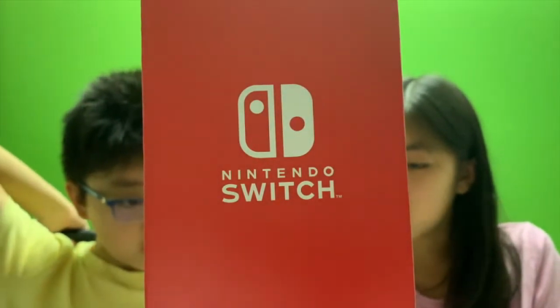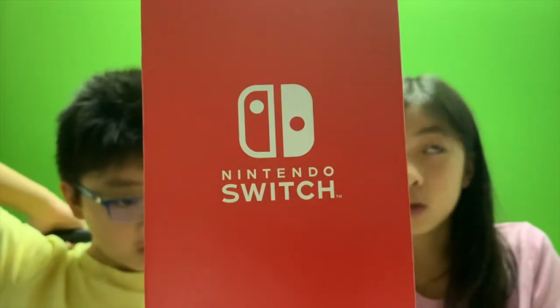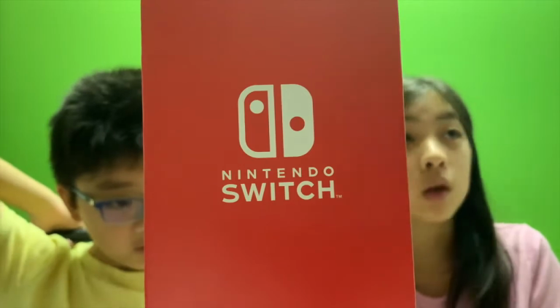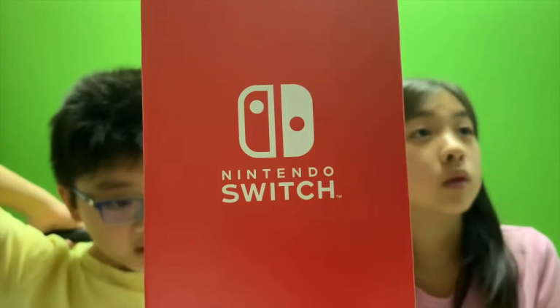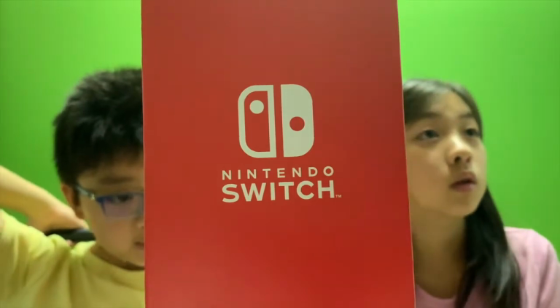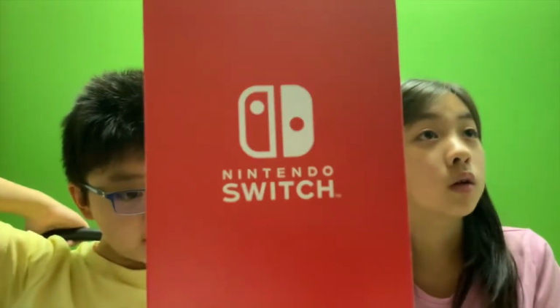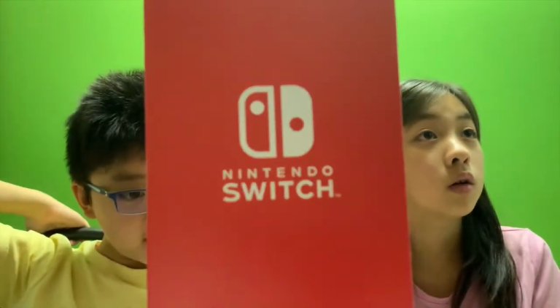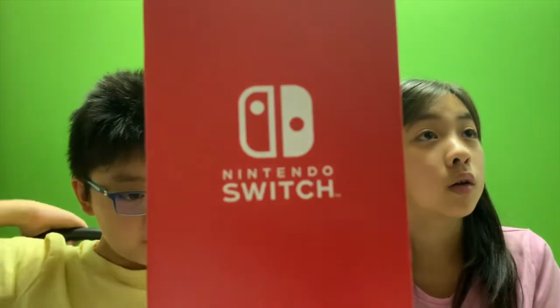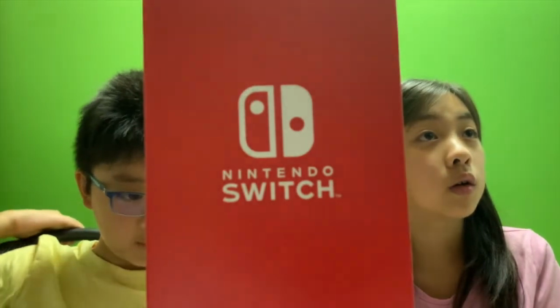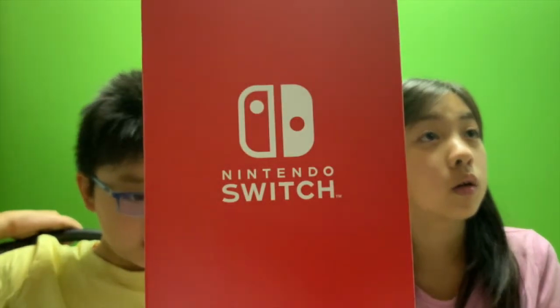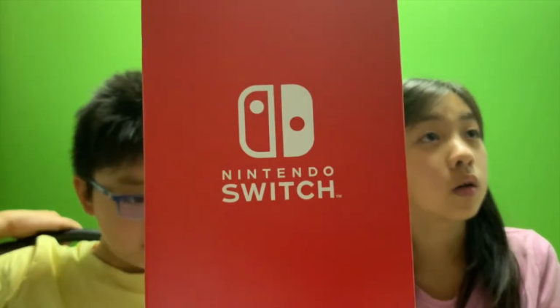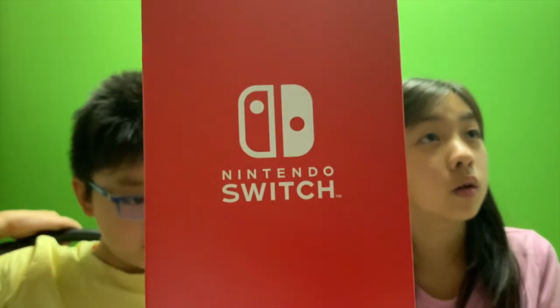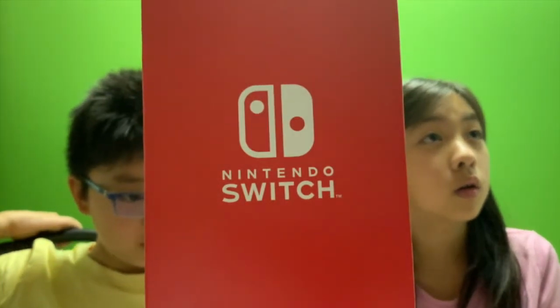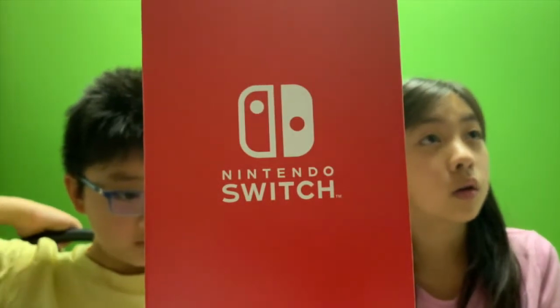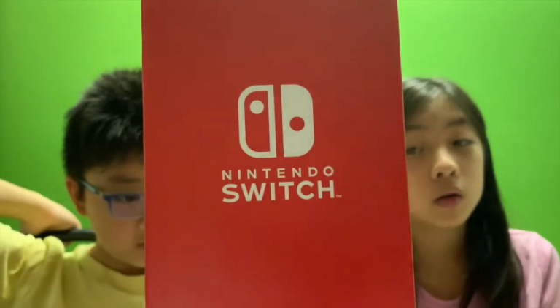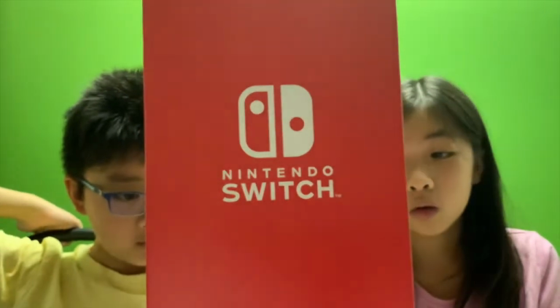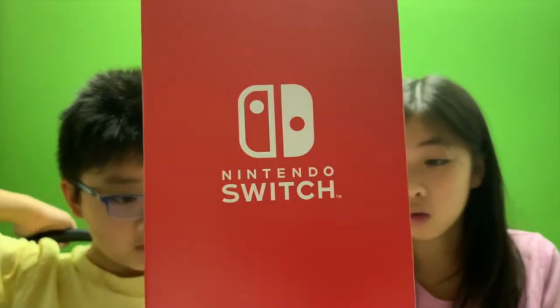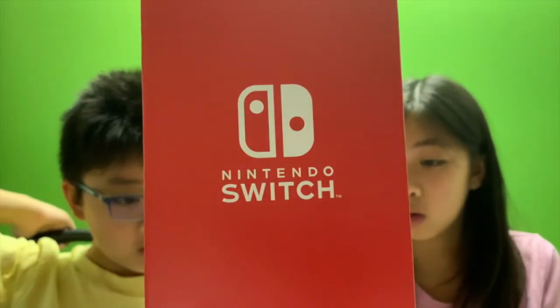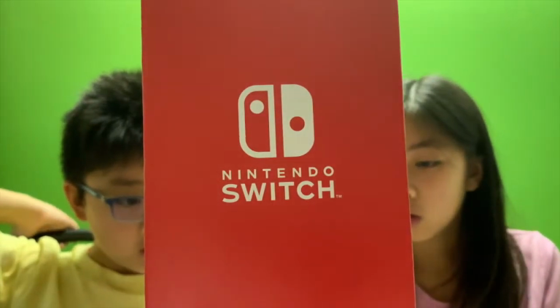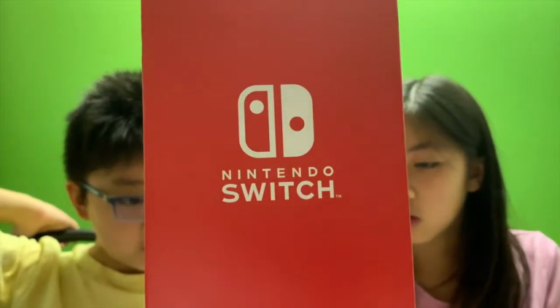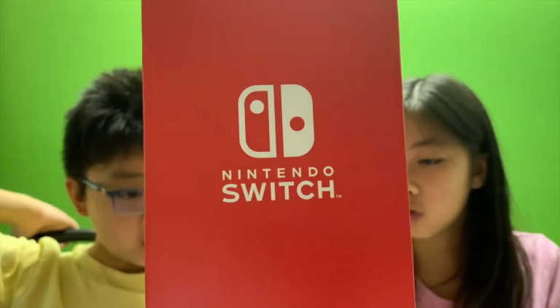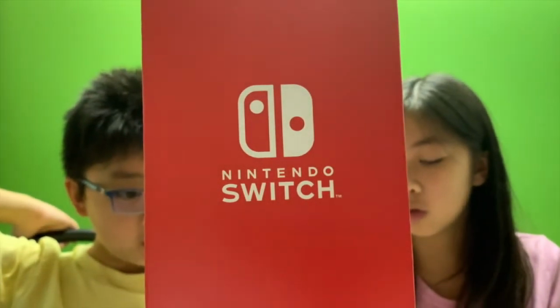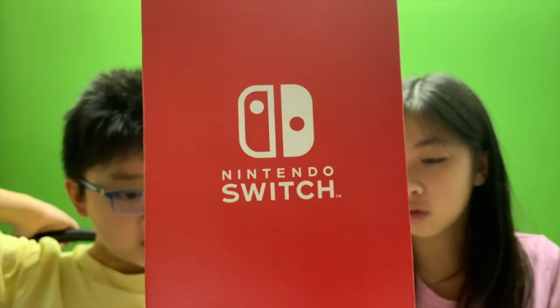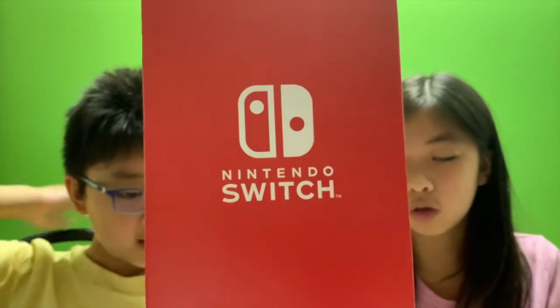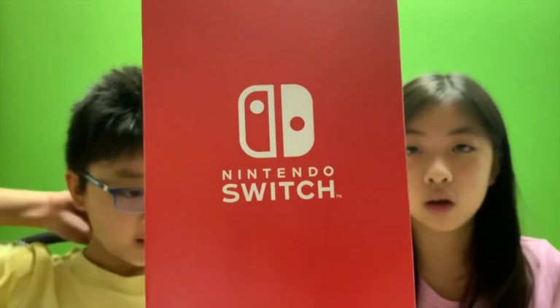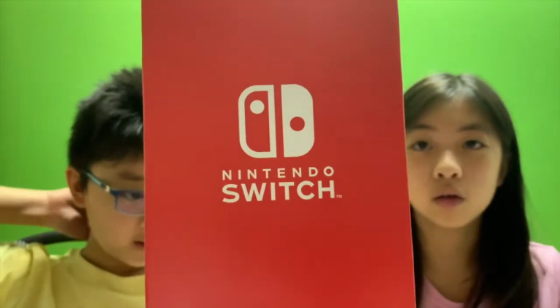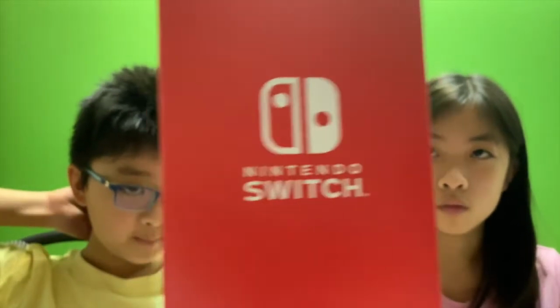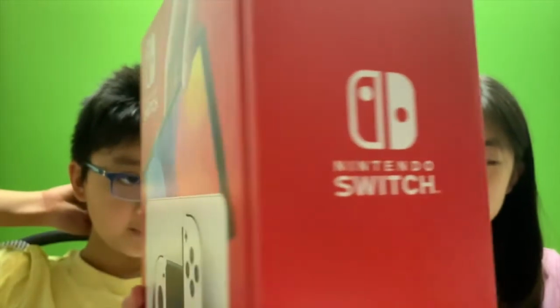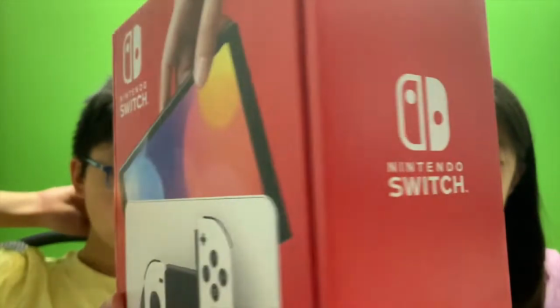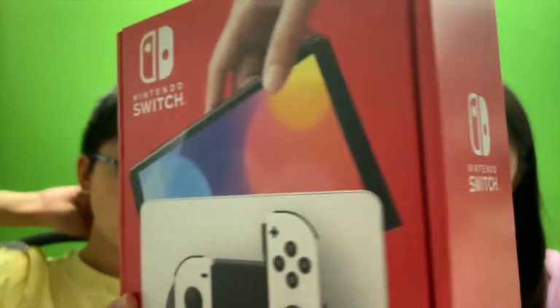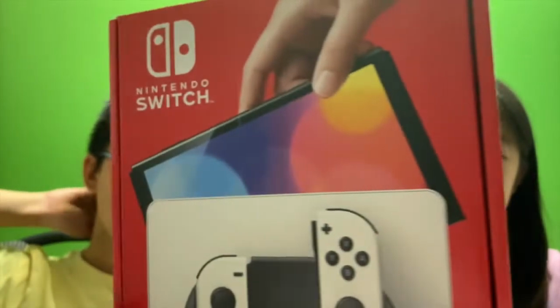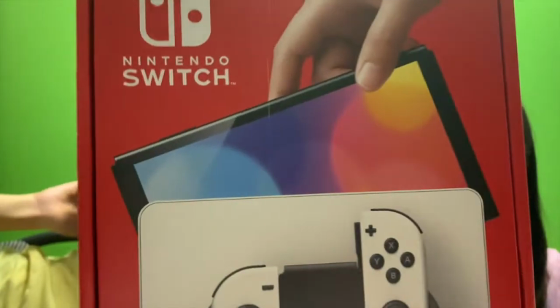What is that? LAN port. And adjustable stand. Done.